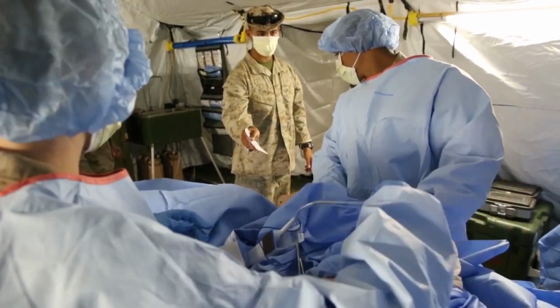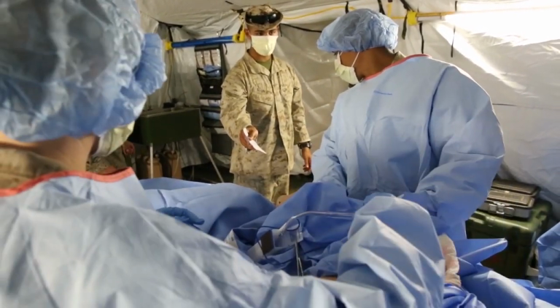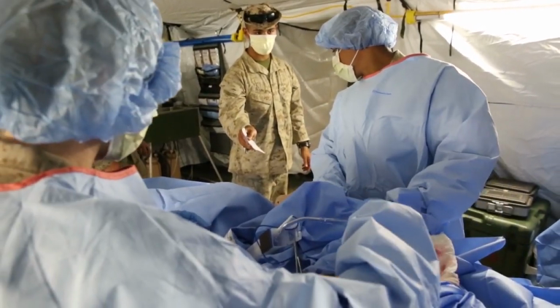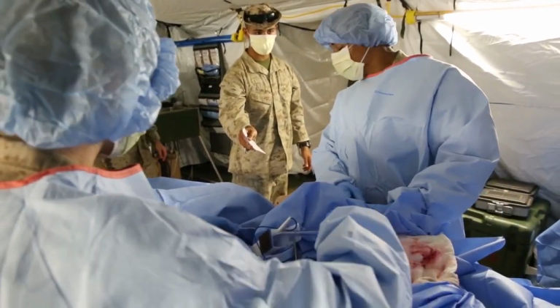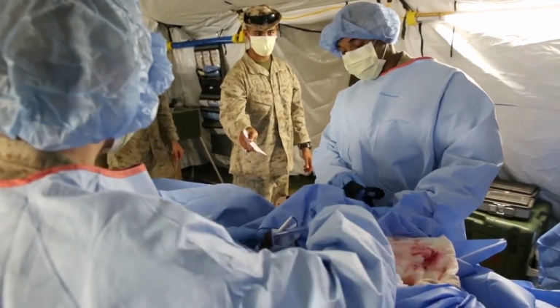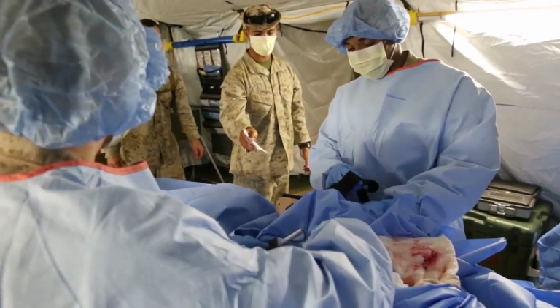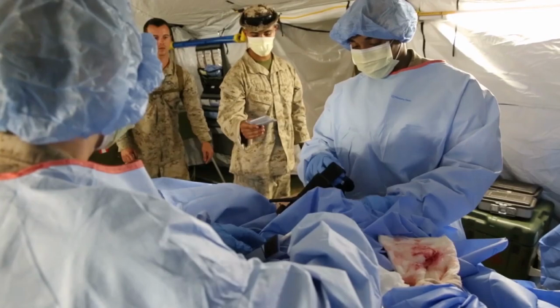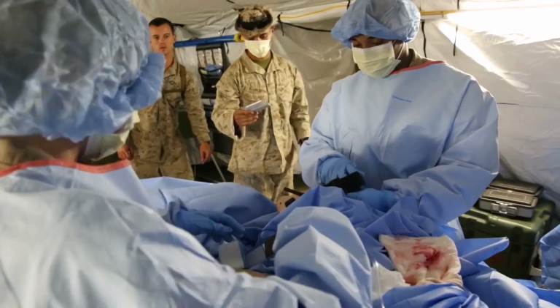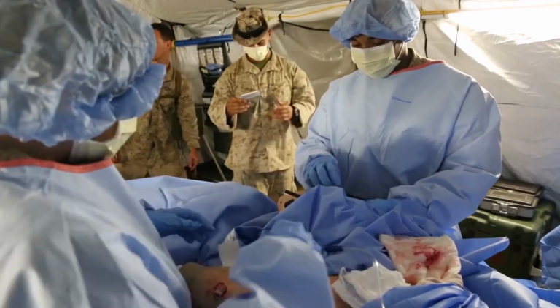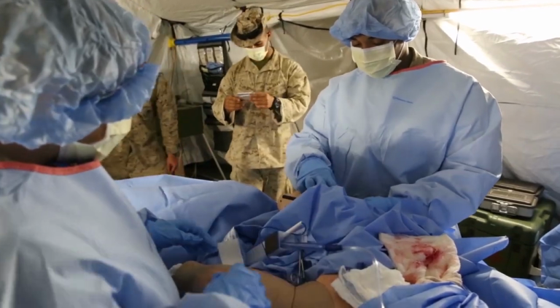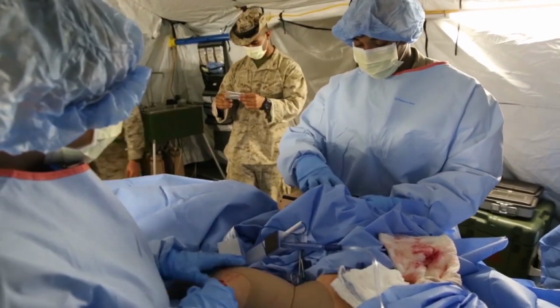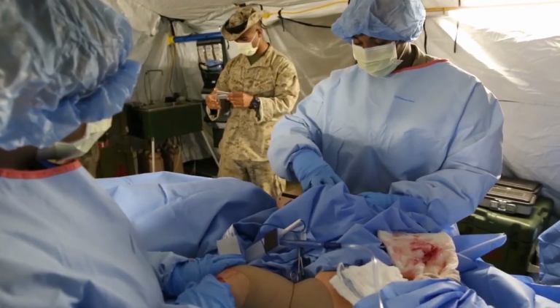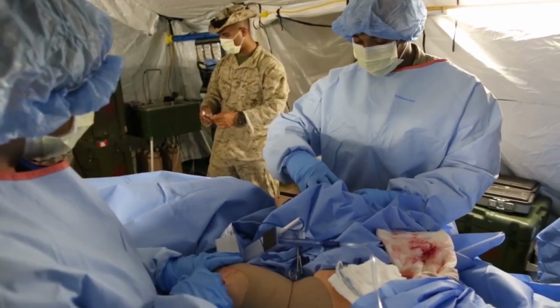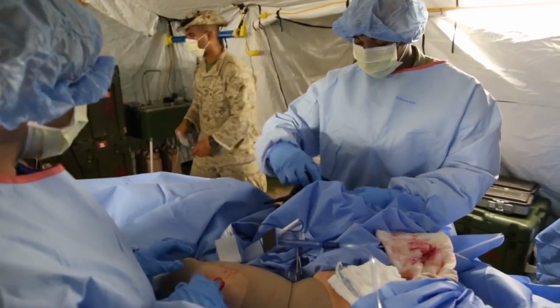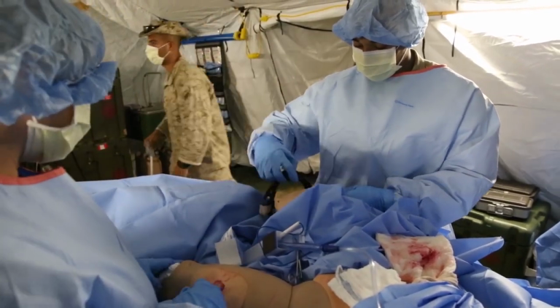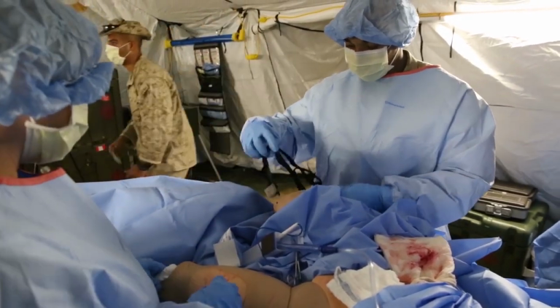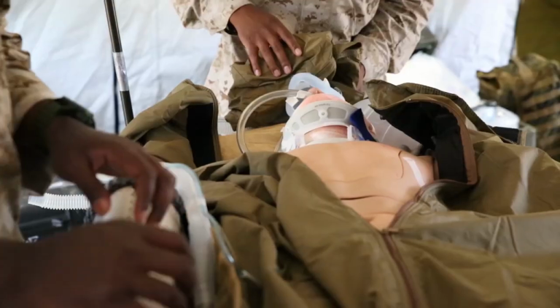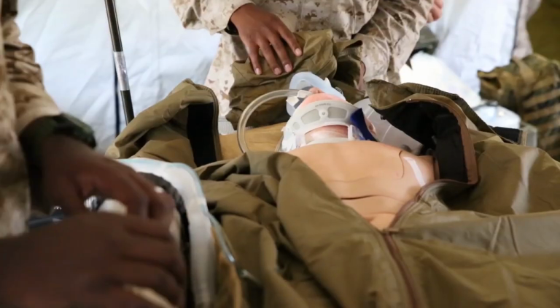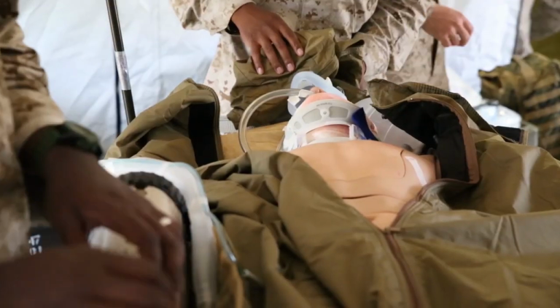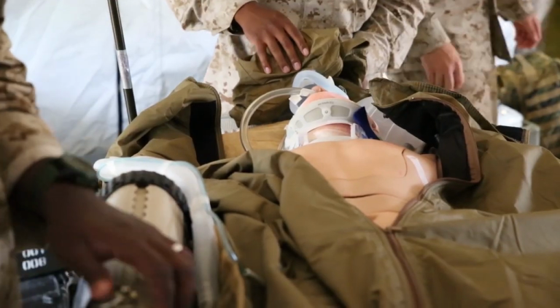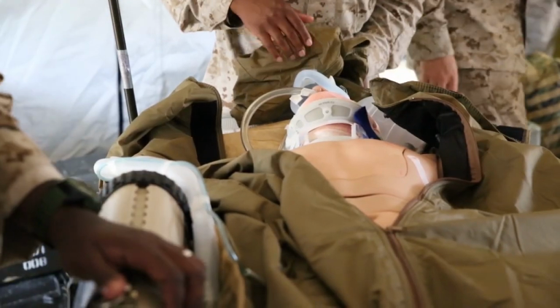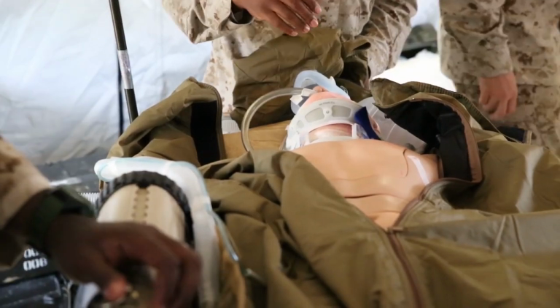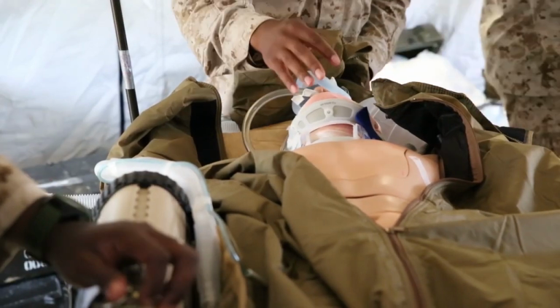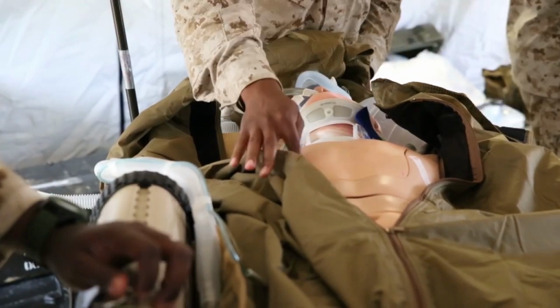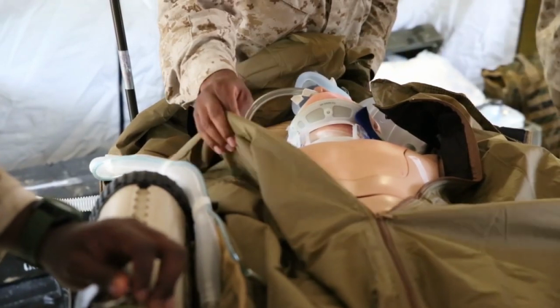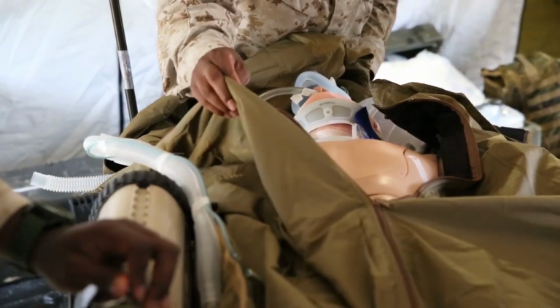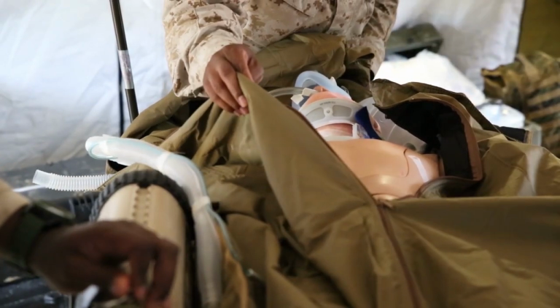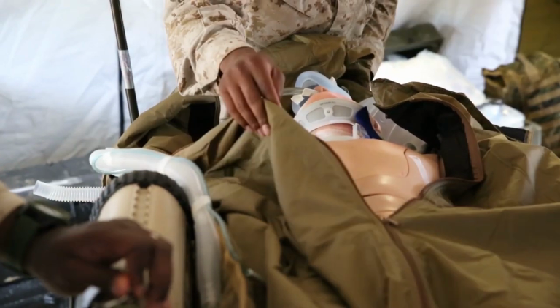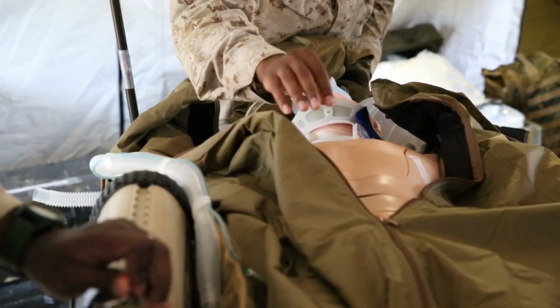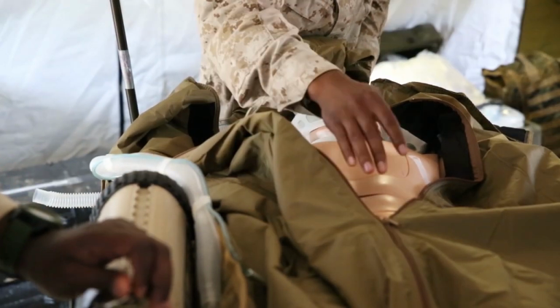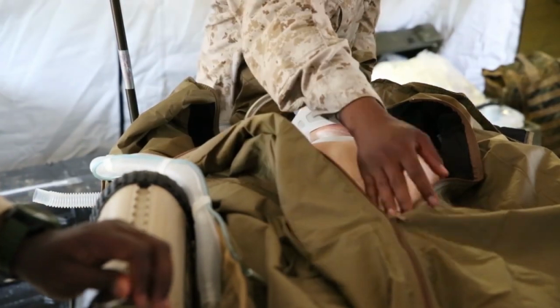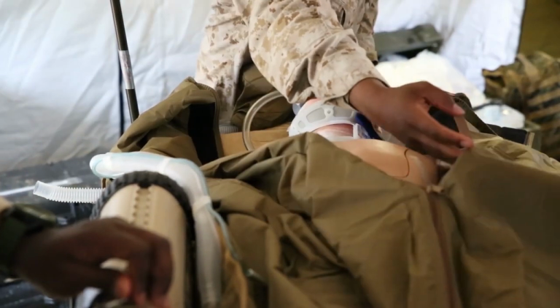After the conclusion of their field exercise, the corpsmen were evaluated on their proficiency and areas of improvement.